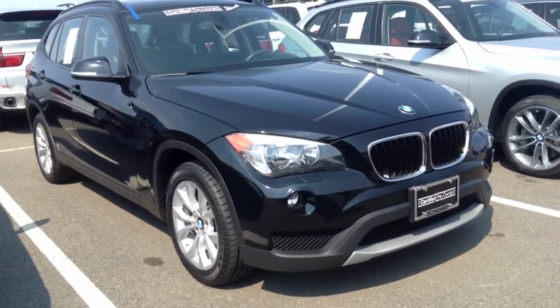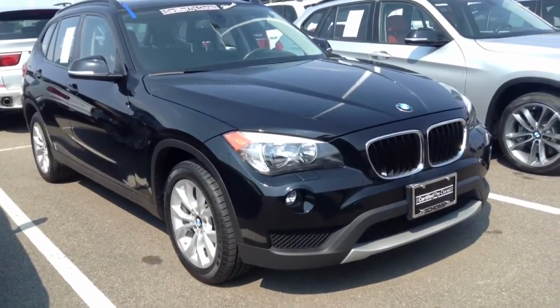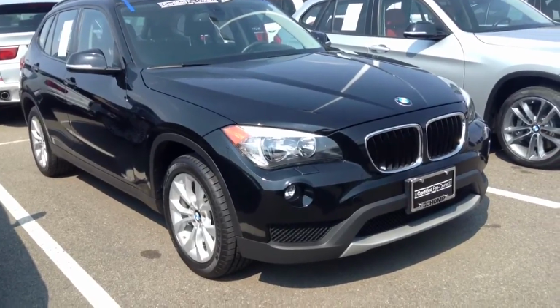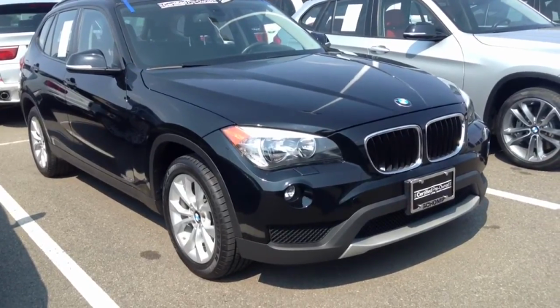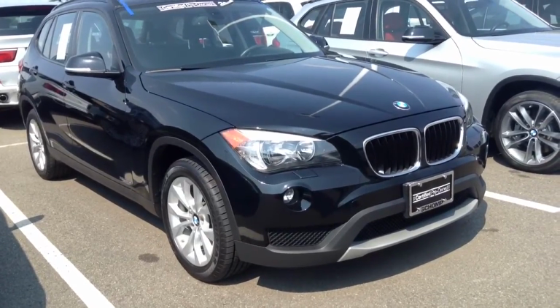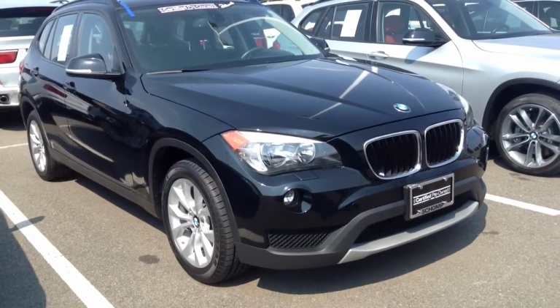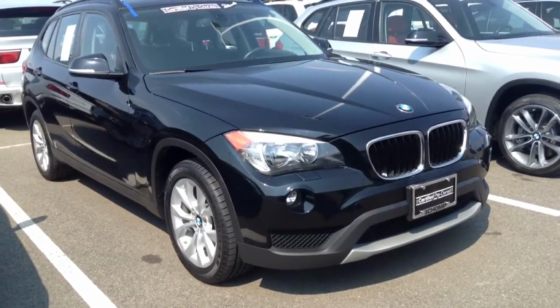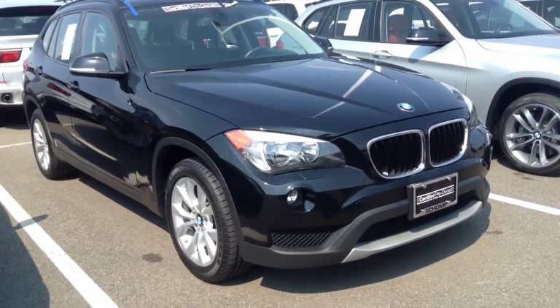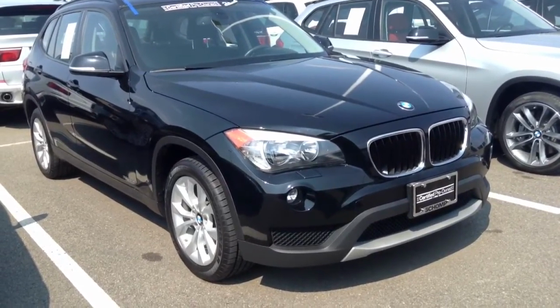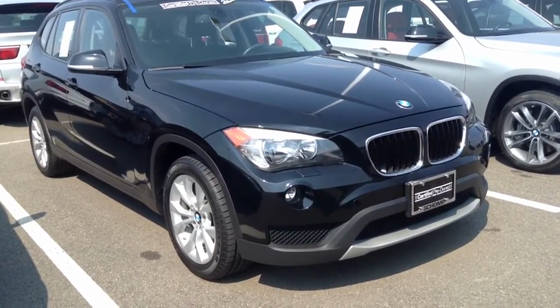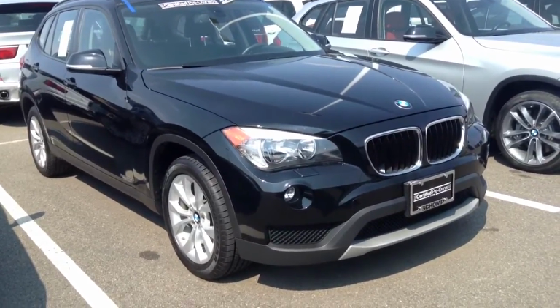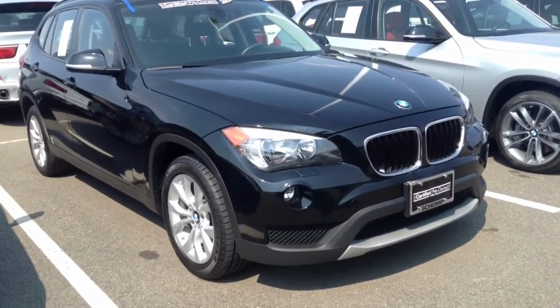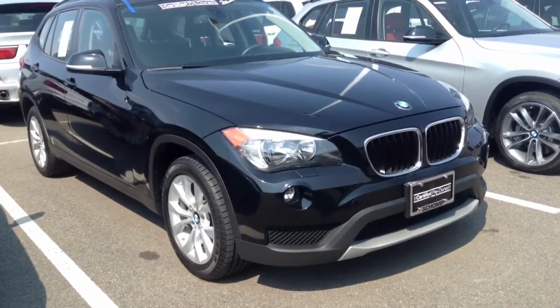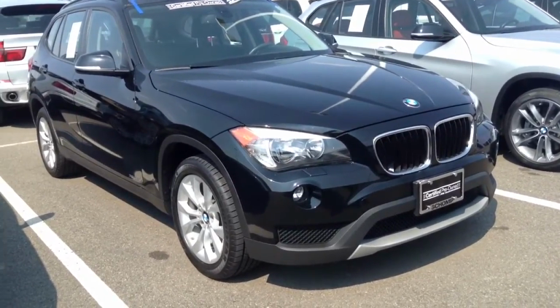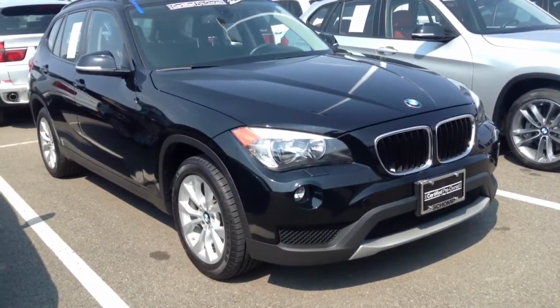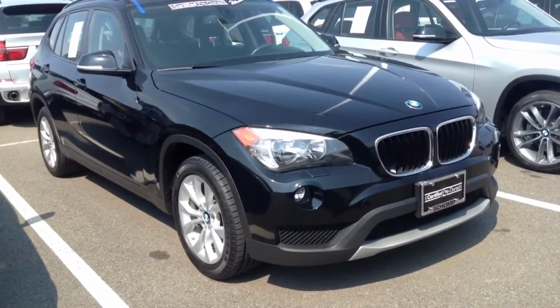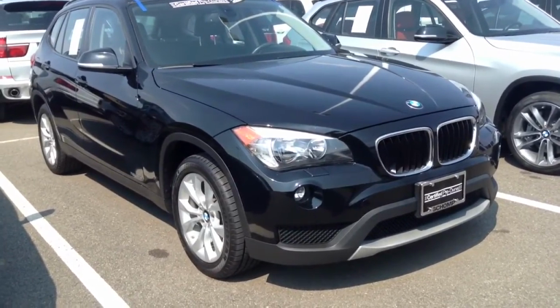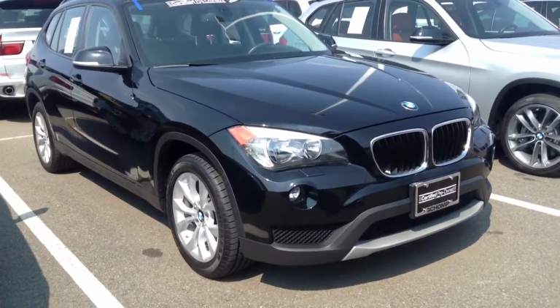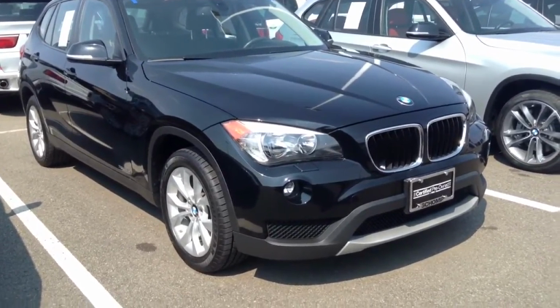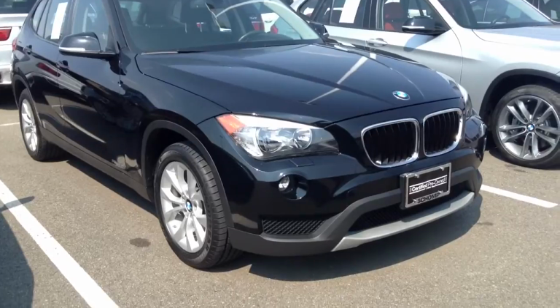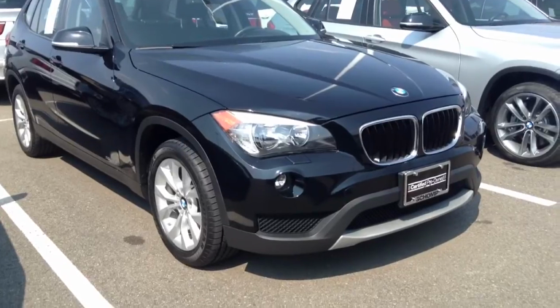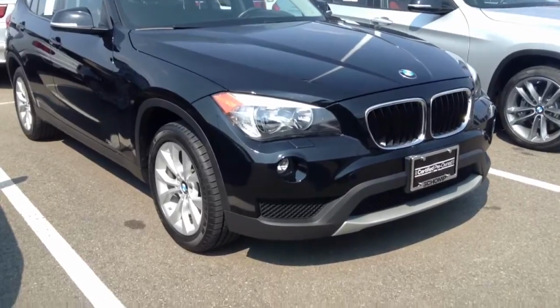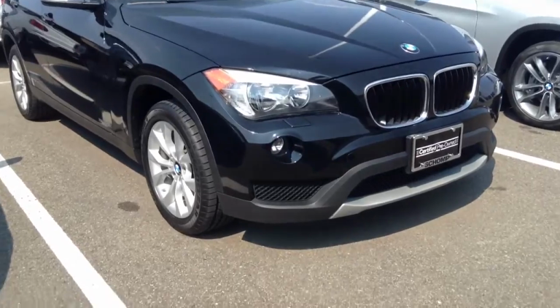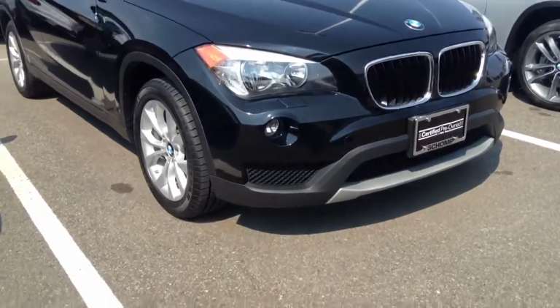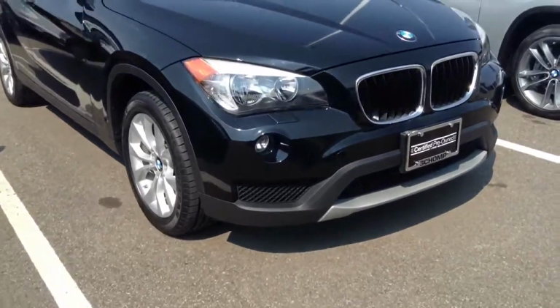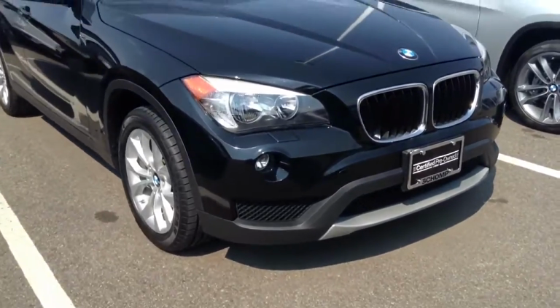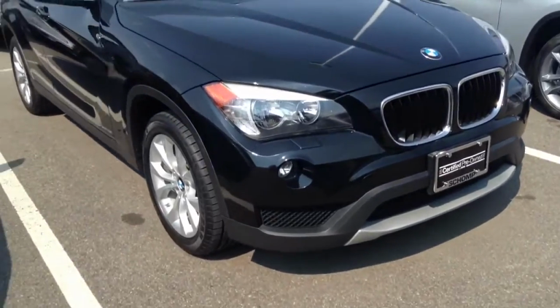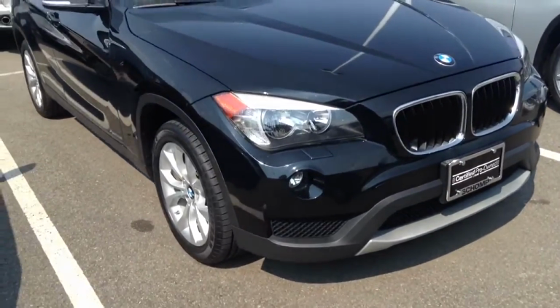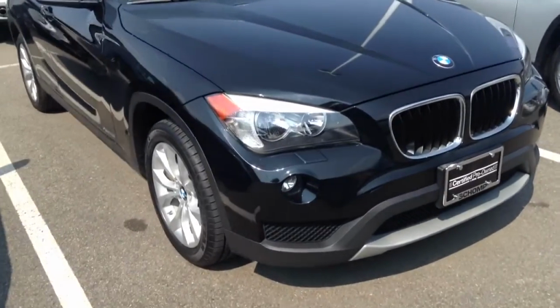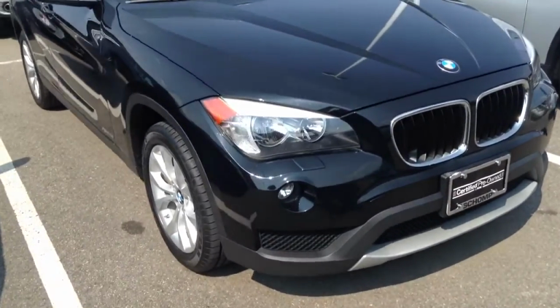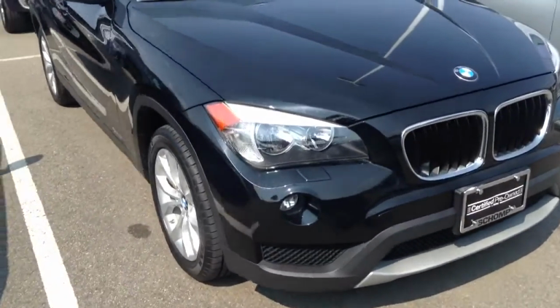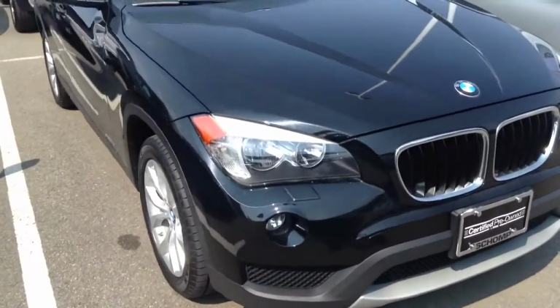Hello Eleanor, this is Ben Braylor from Shop BMW, giving you a closer look at the X1 that you inquired about.